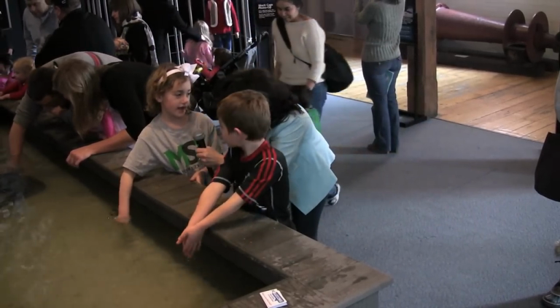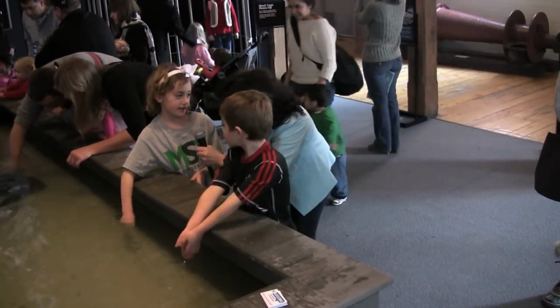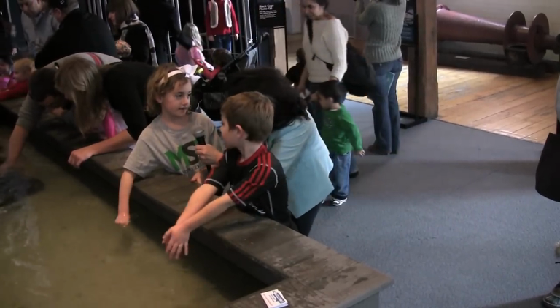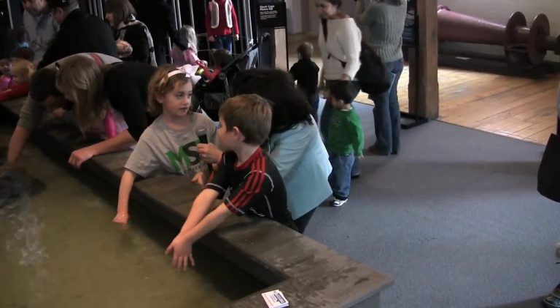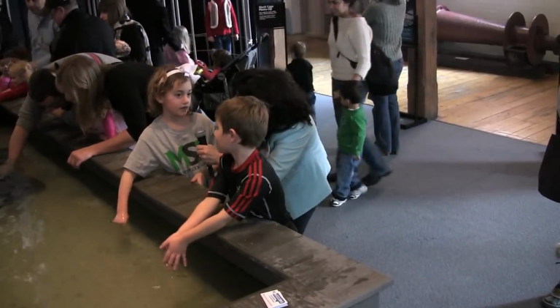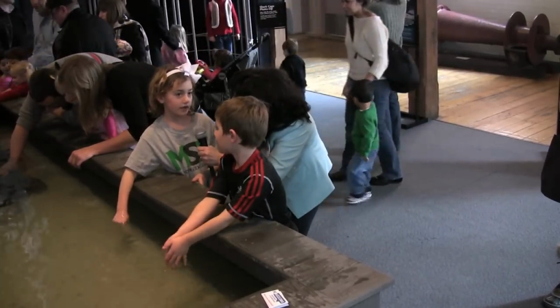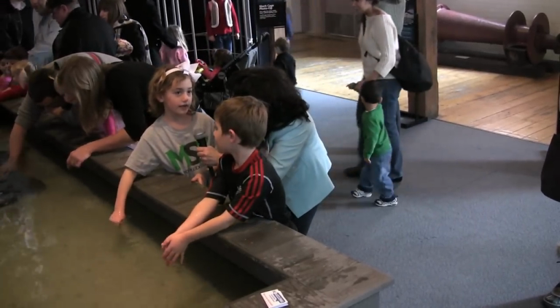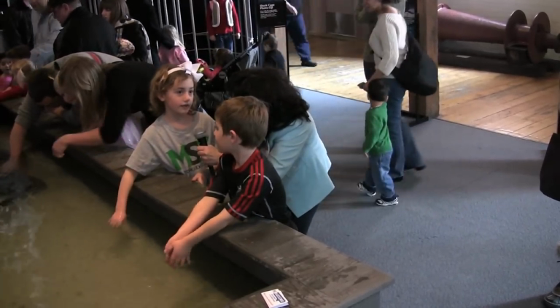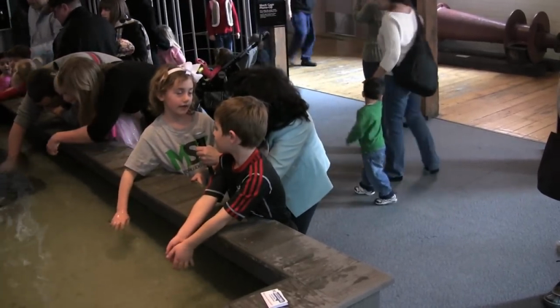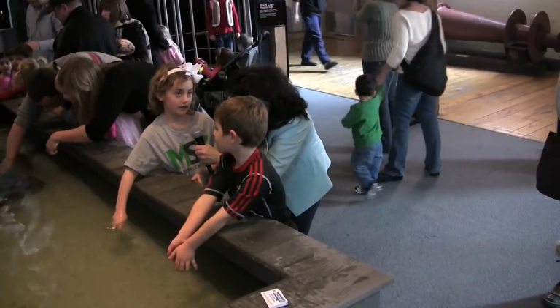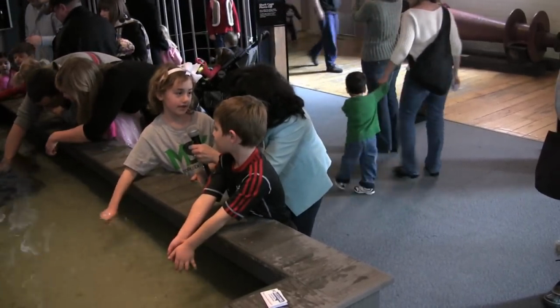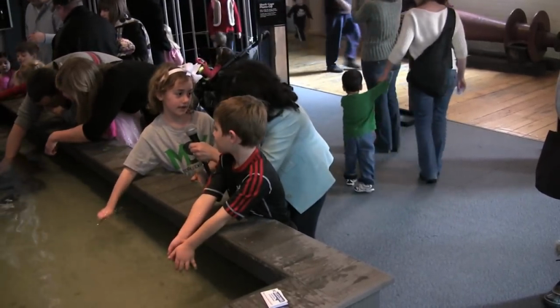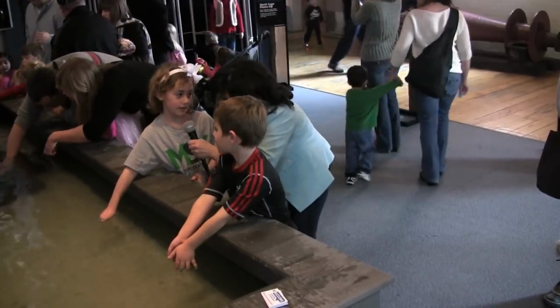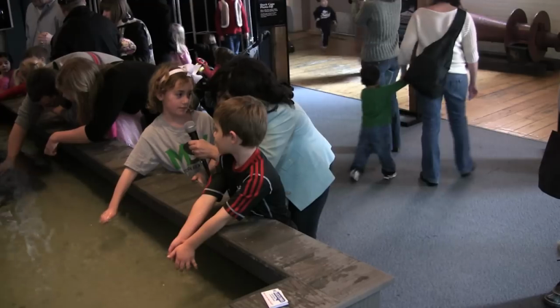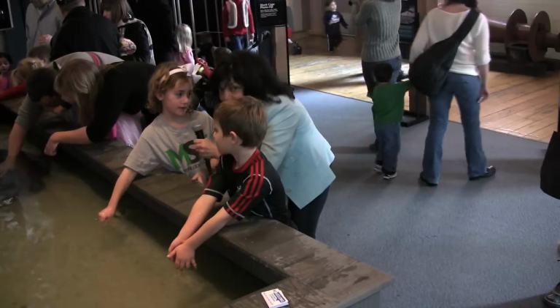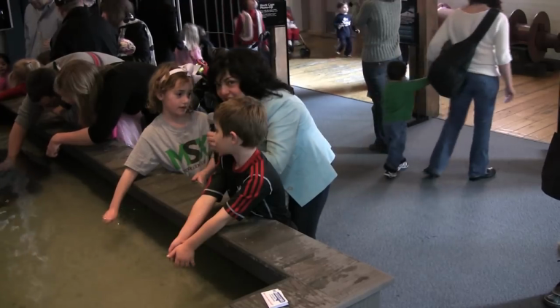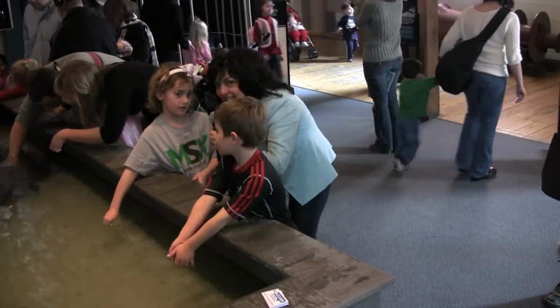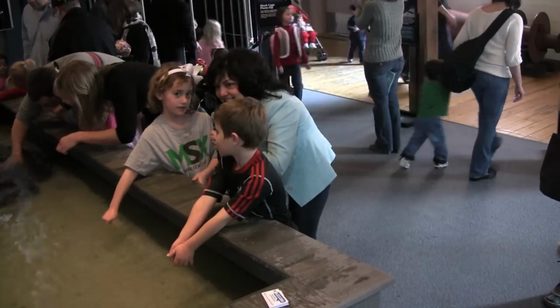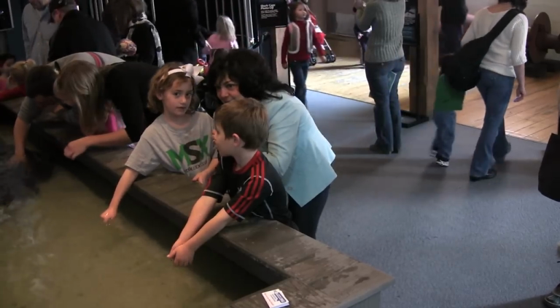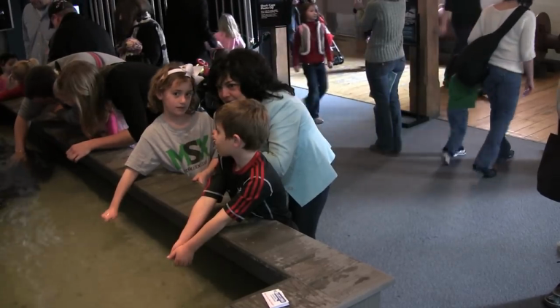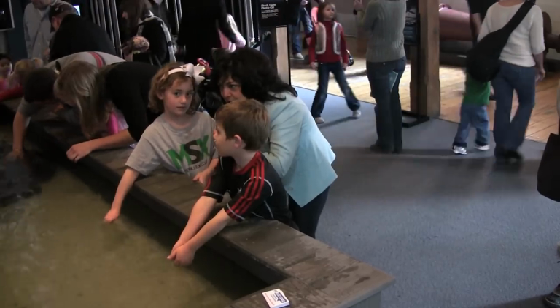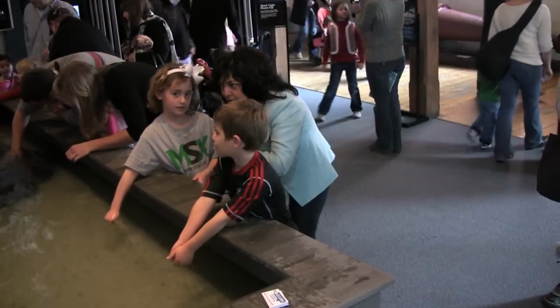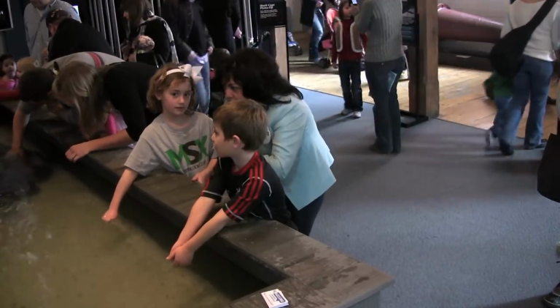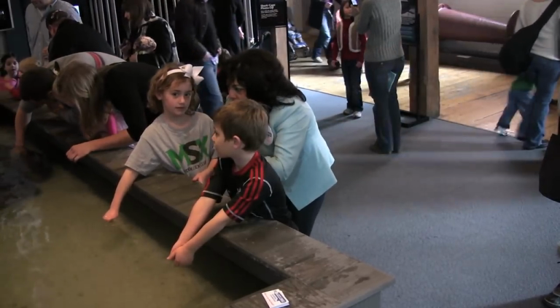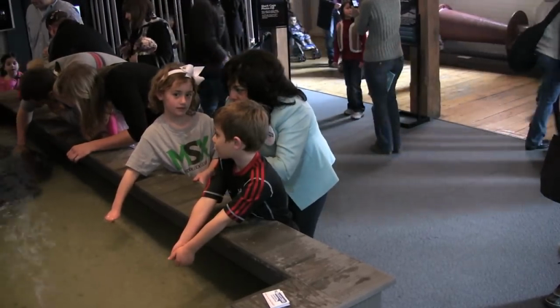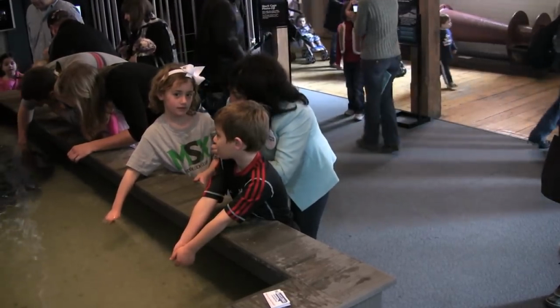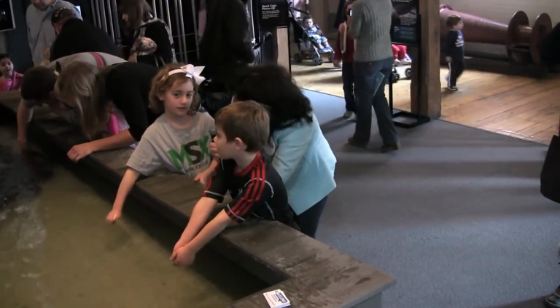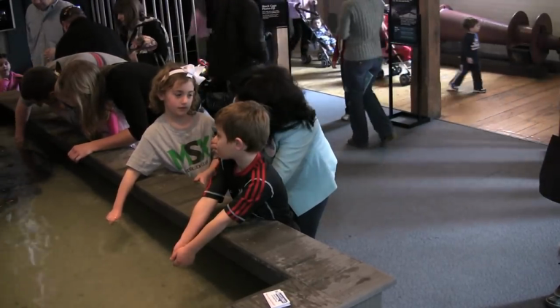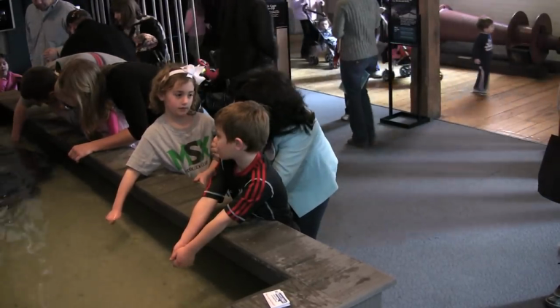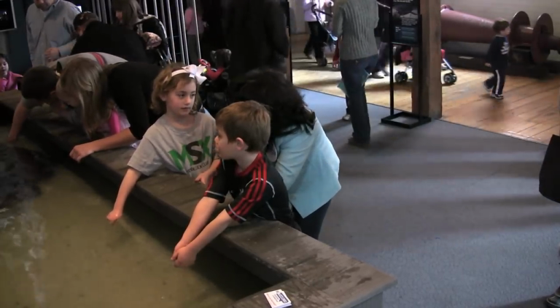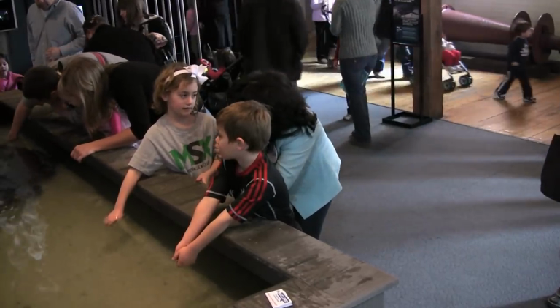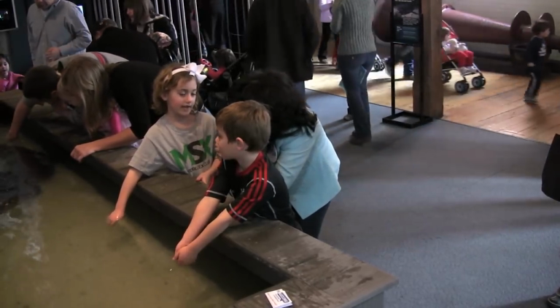Georgia. Georgia, did you touch the shark? Yes. What was it like? It felt like sandpaper. Are you going to touch it again? Yeah.